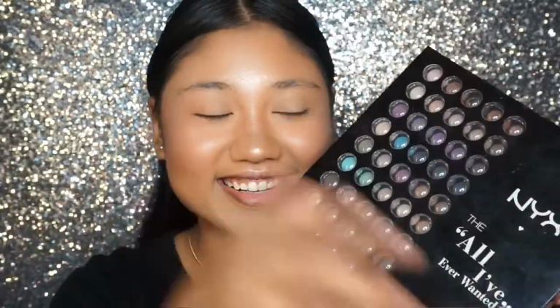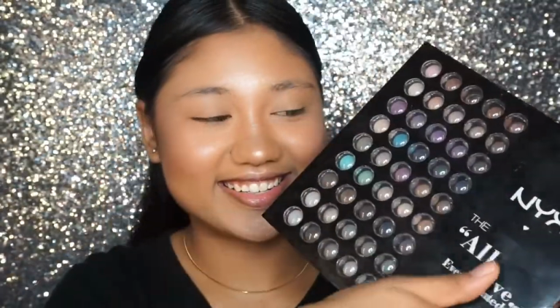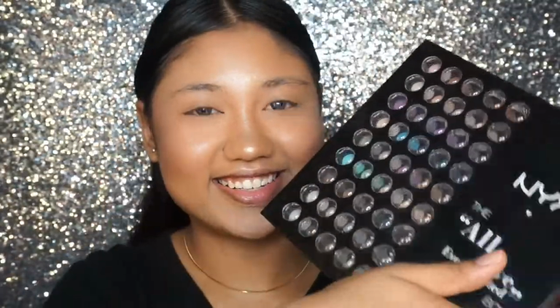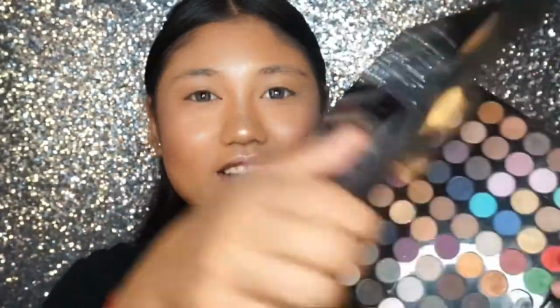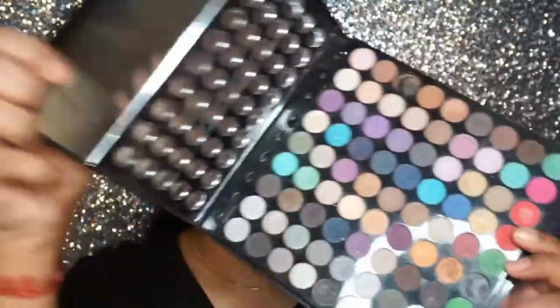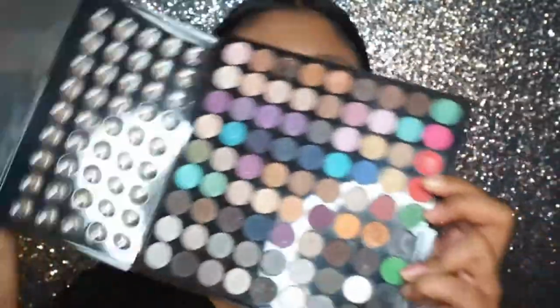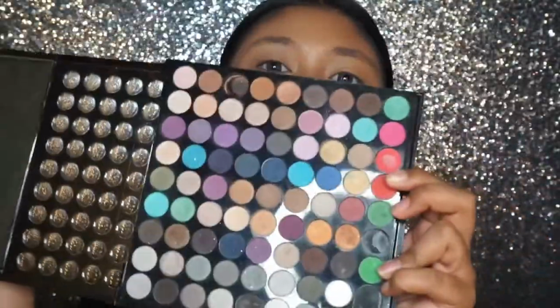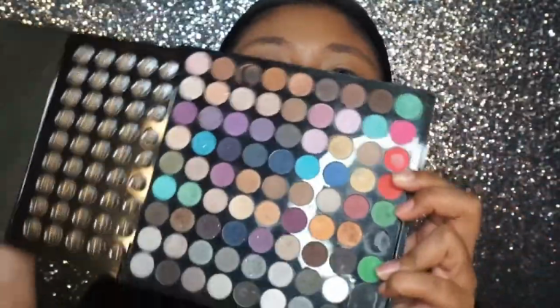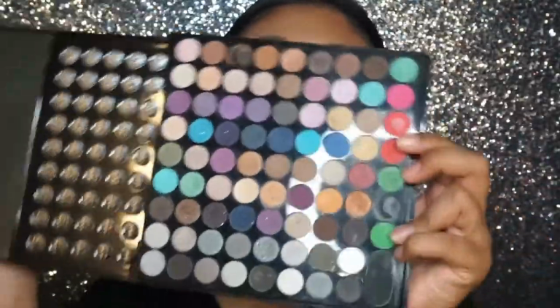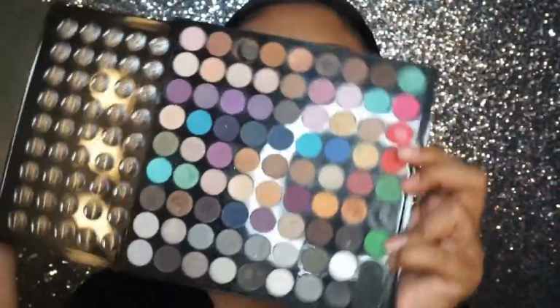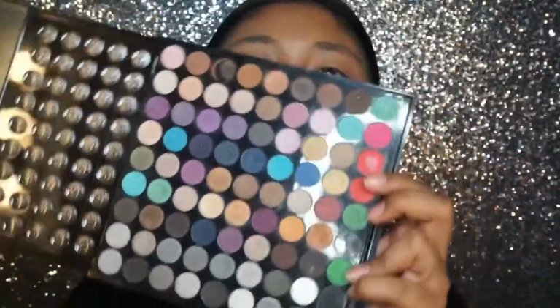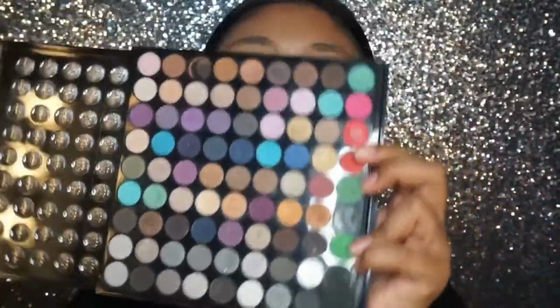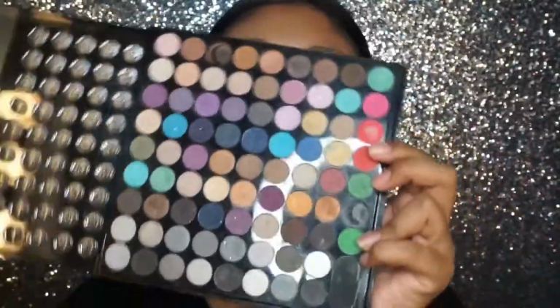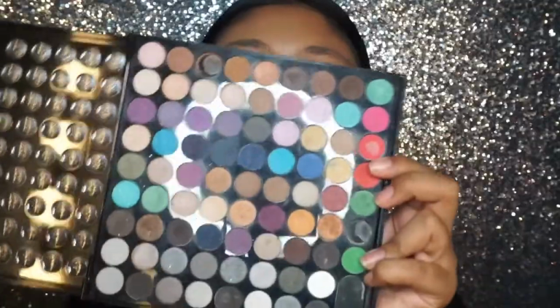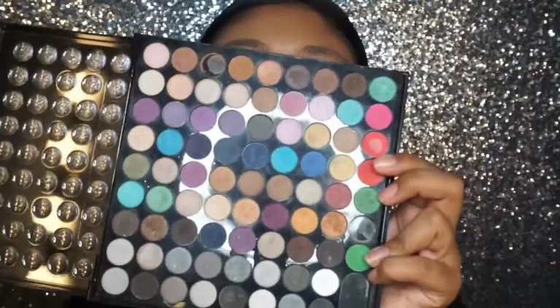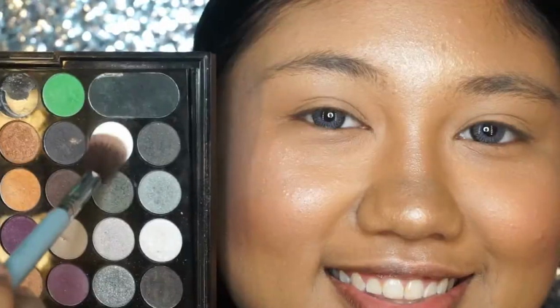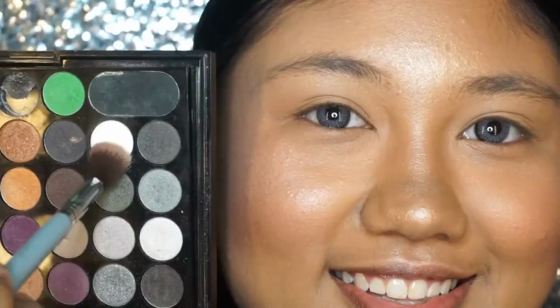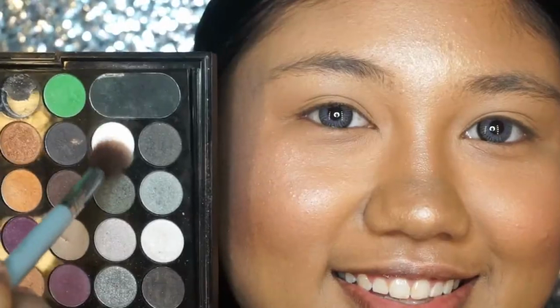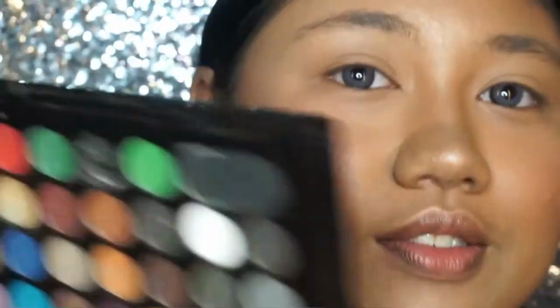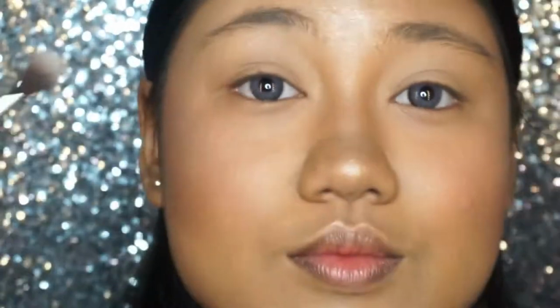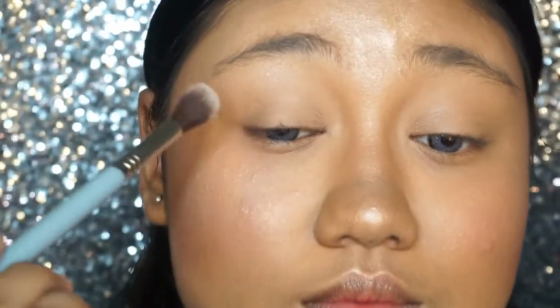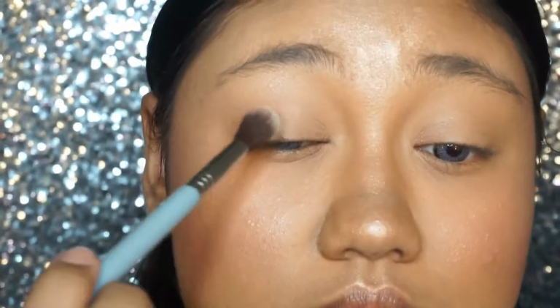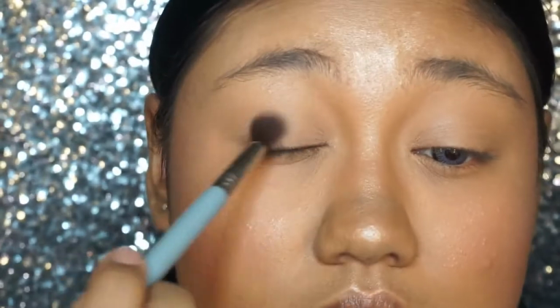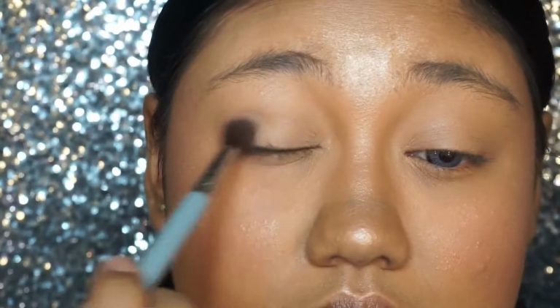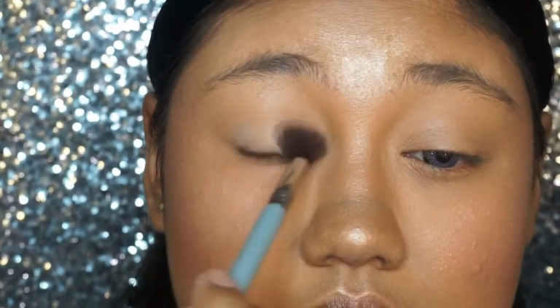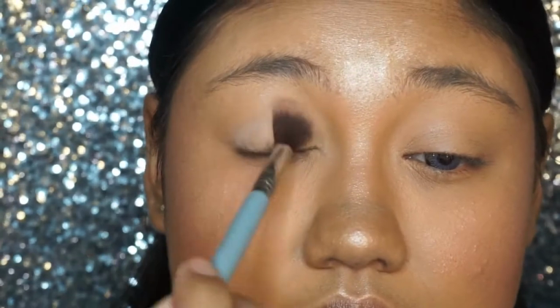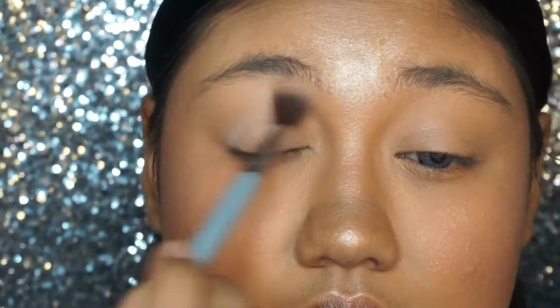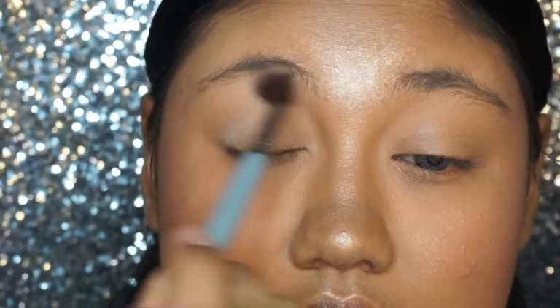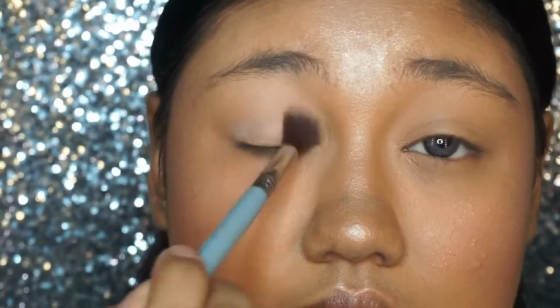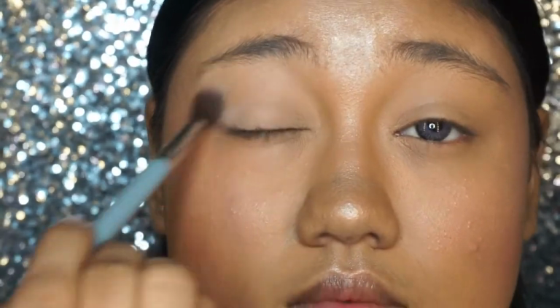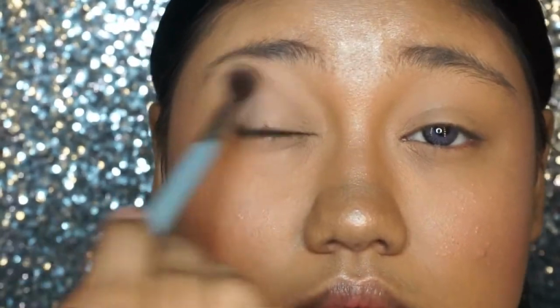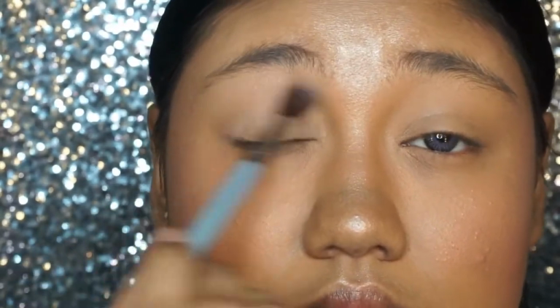Moving on to eyeshadow, I'm taking the NYX All I Ever Wanted box and I'm taking a white matte shadow to just set my eyelids.